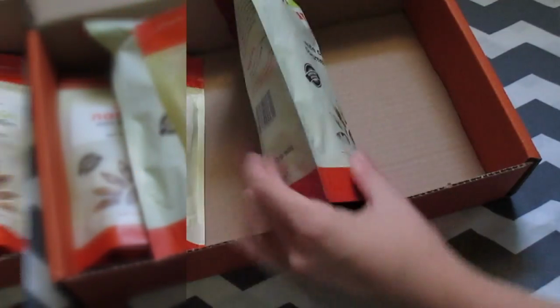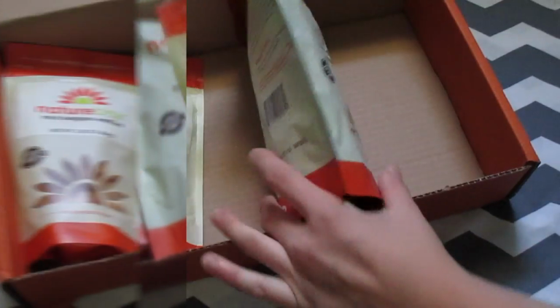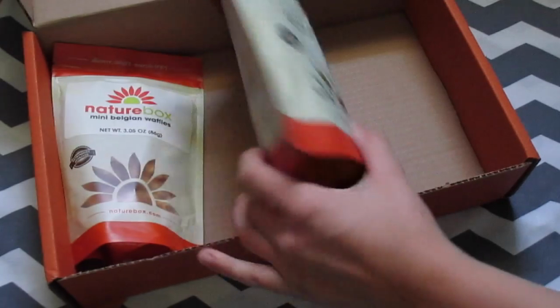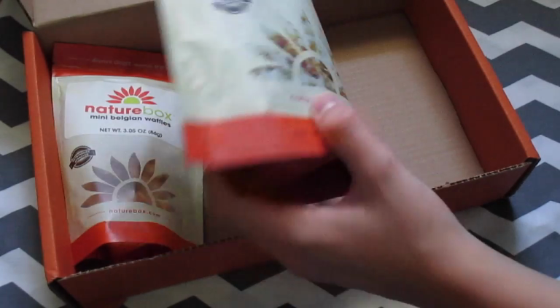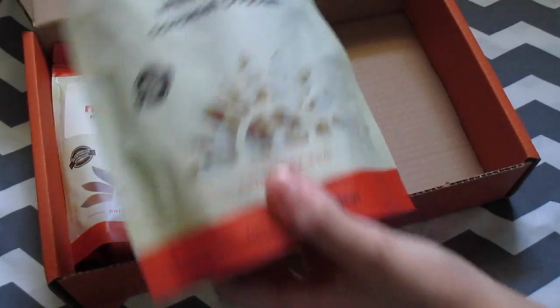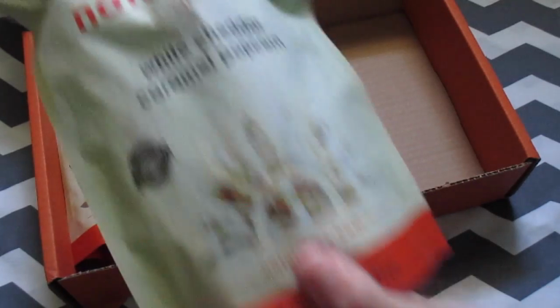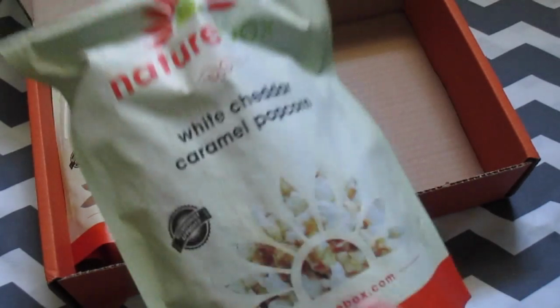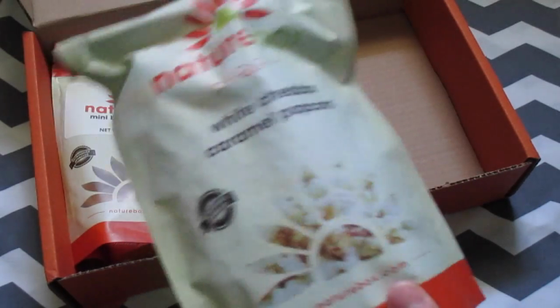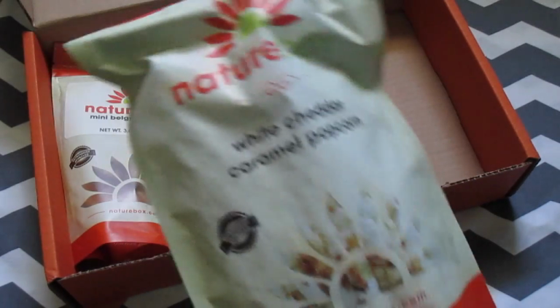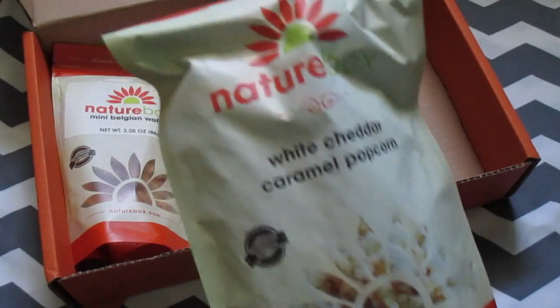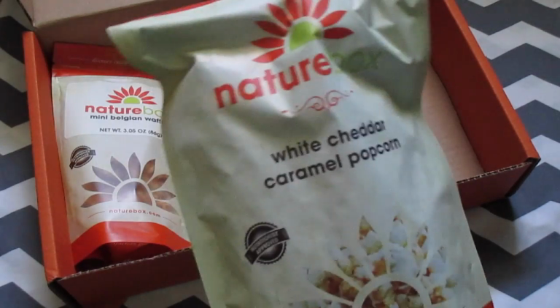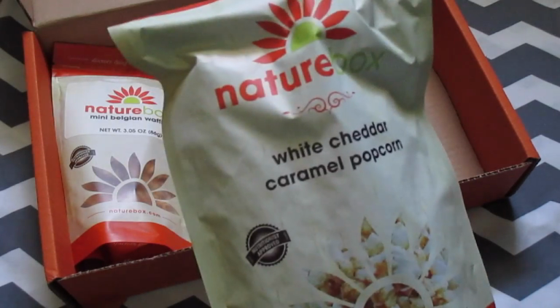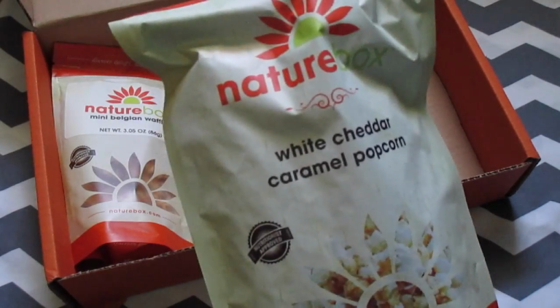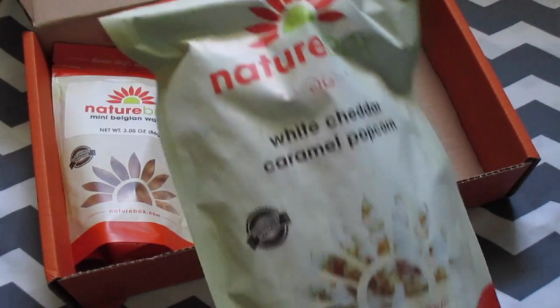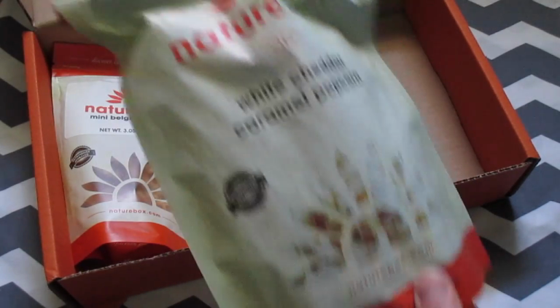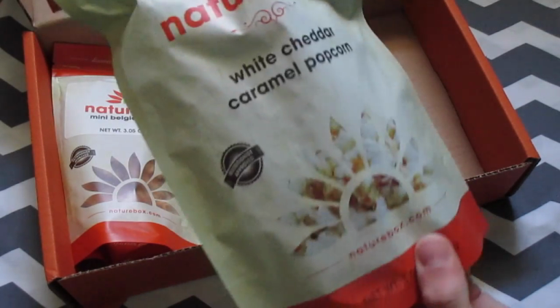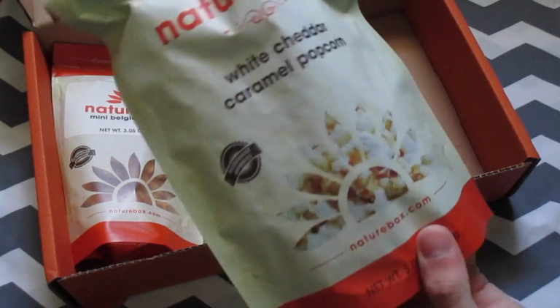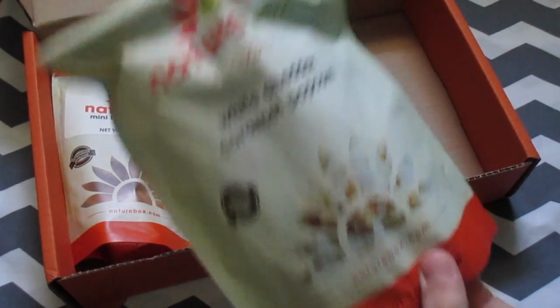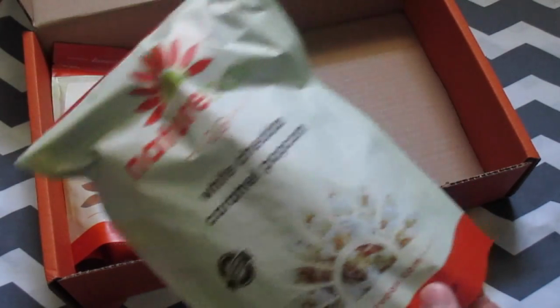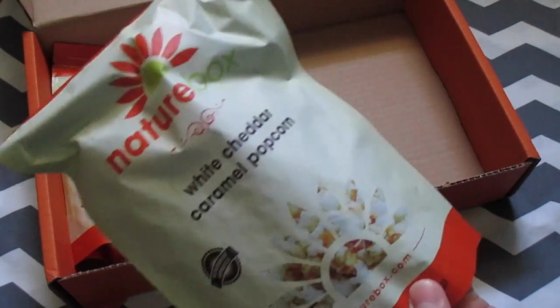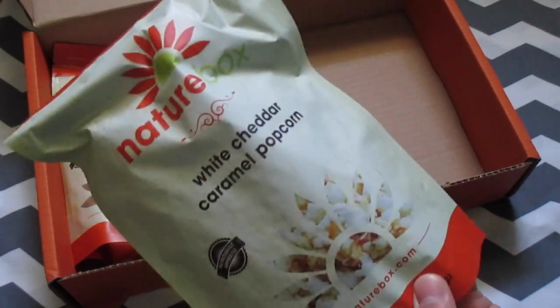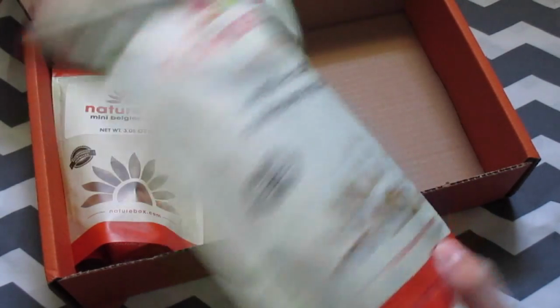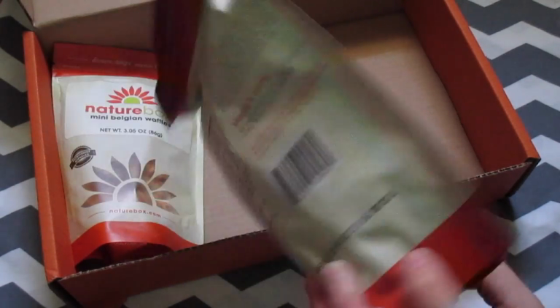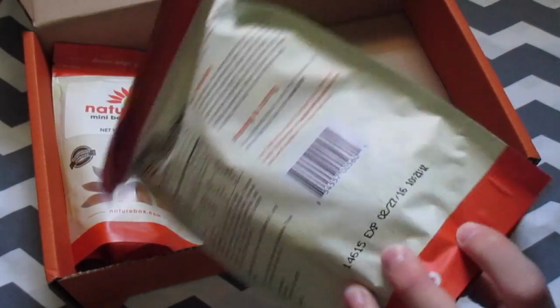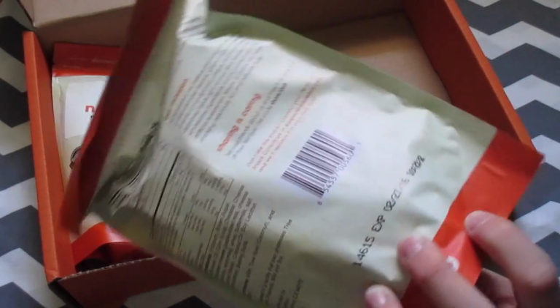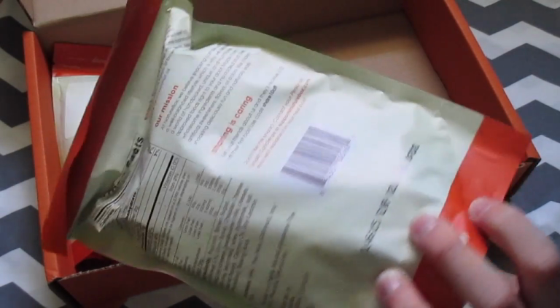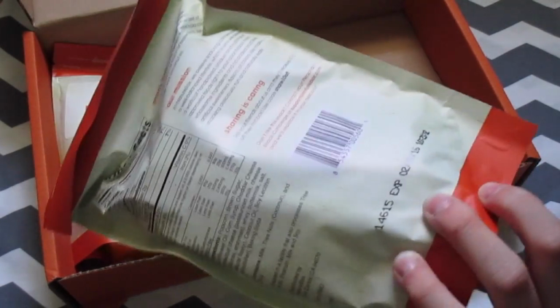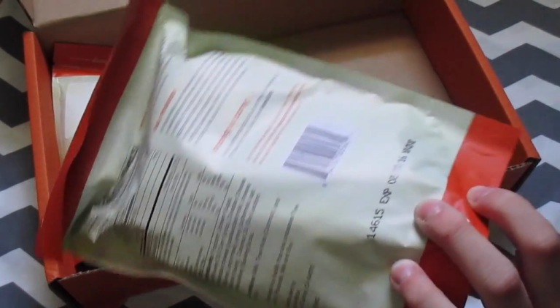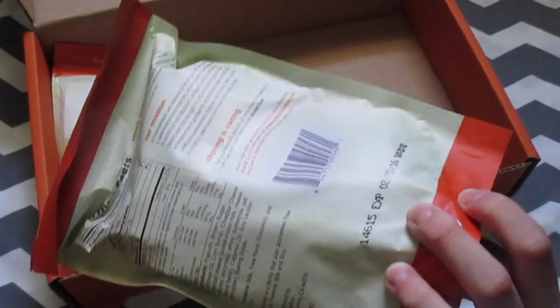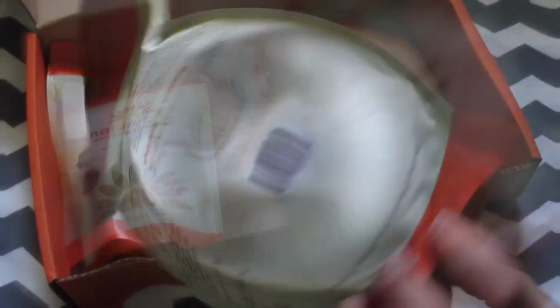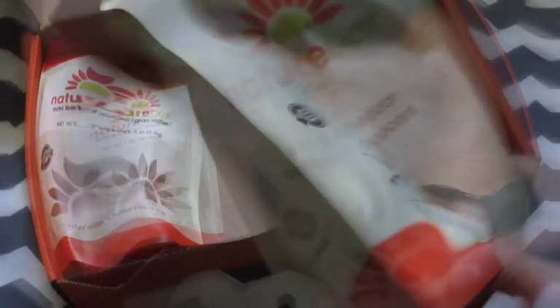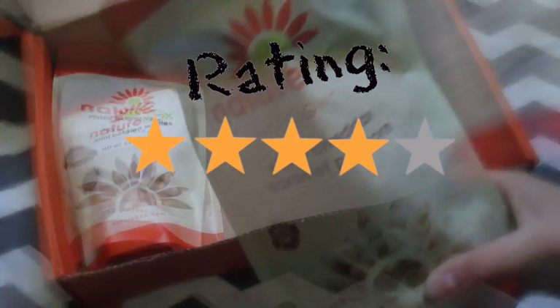The next thing I got is this white cheddar caramel popcorn, and this was actually really good — I really liked it.